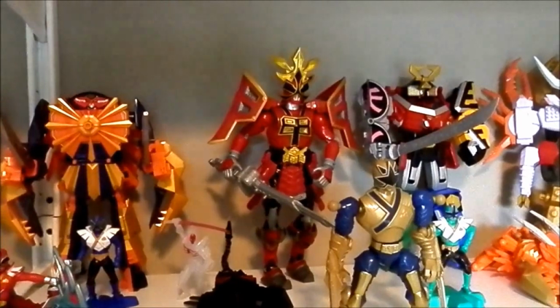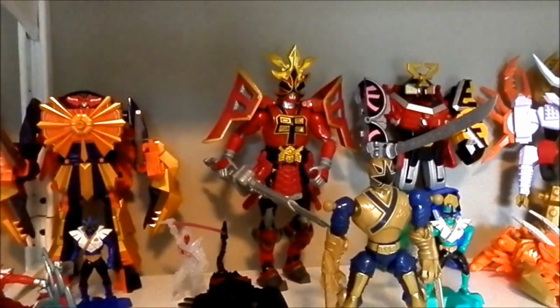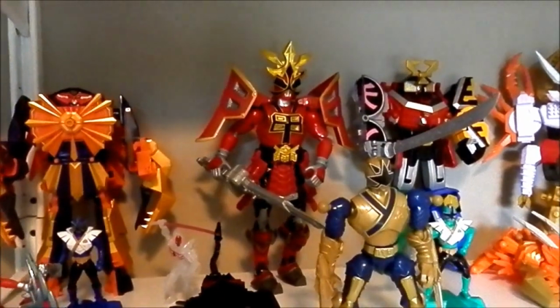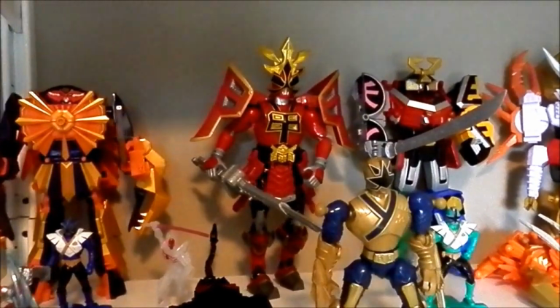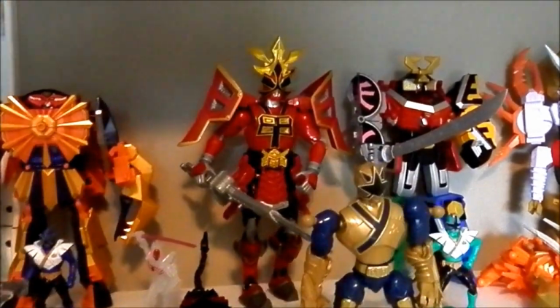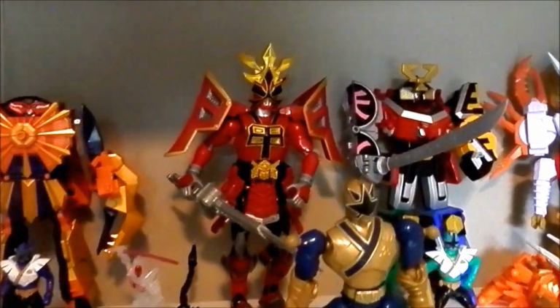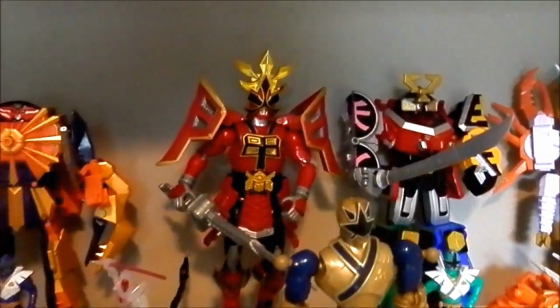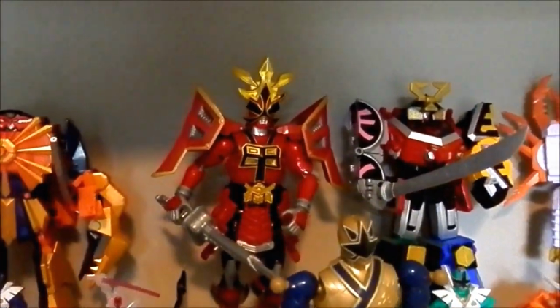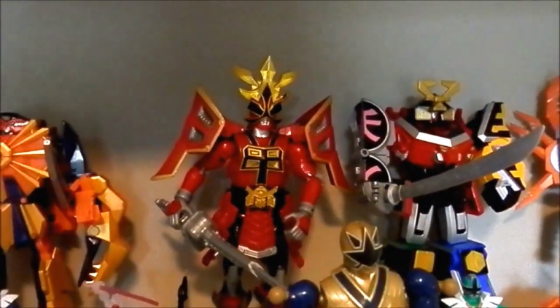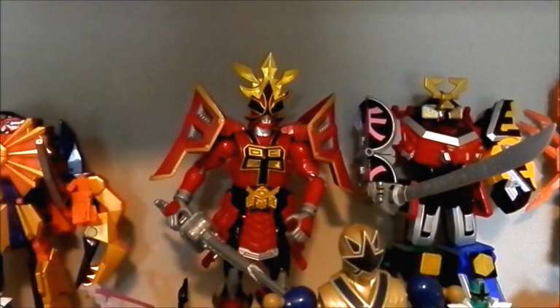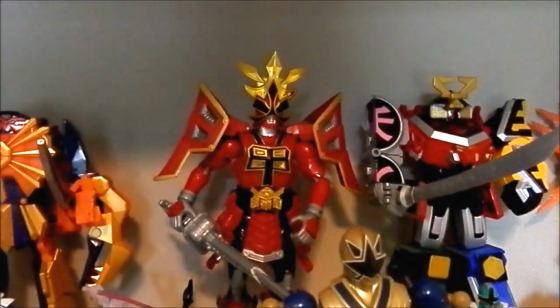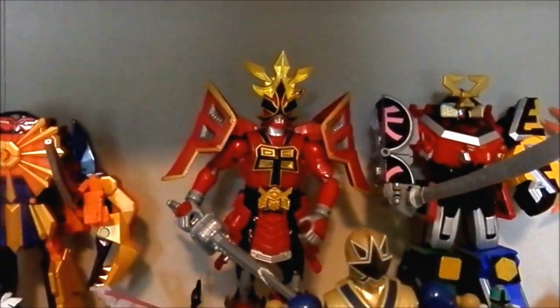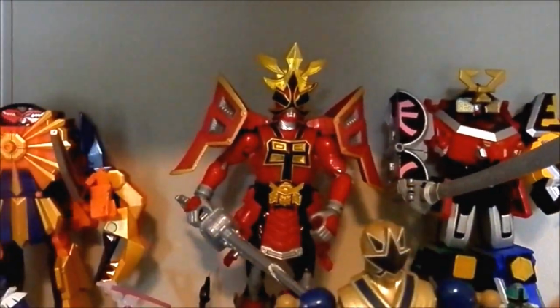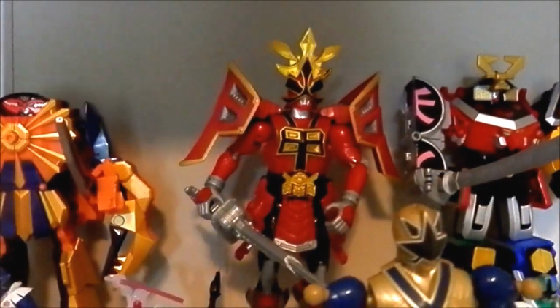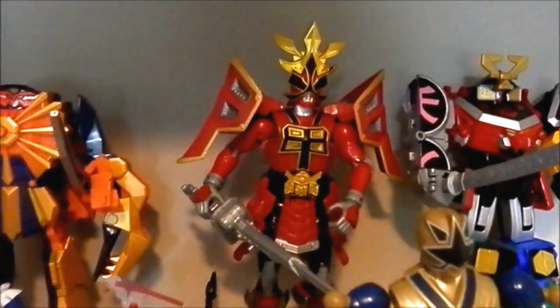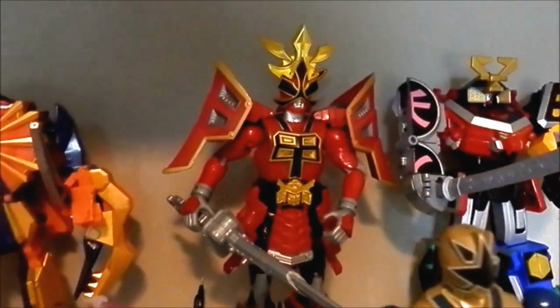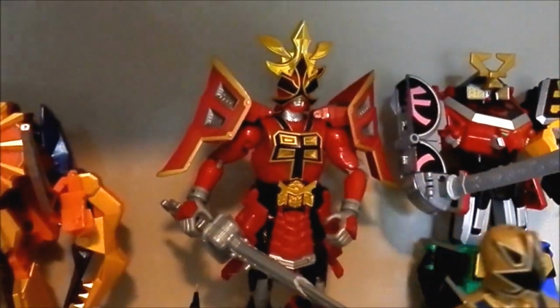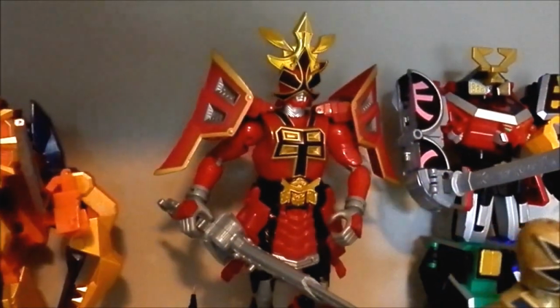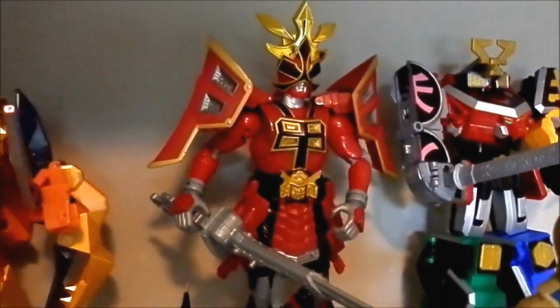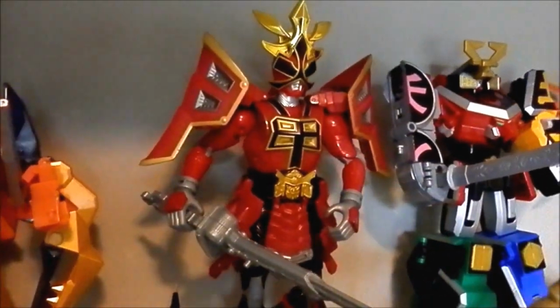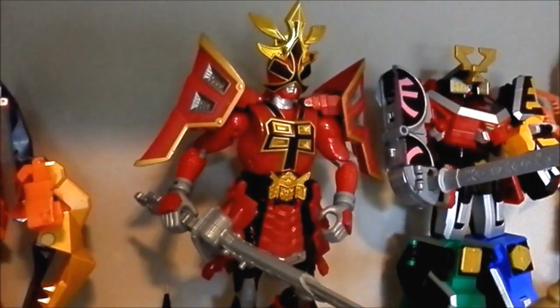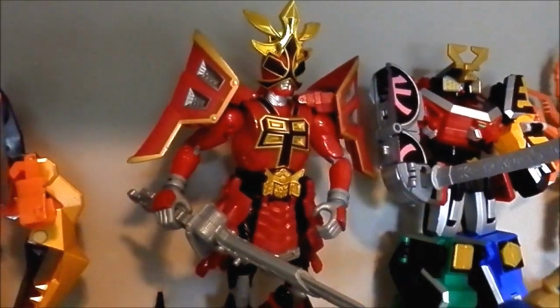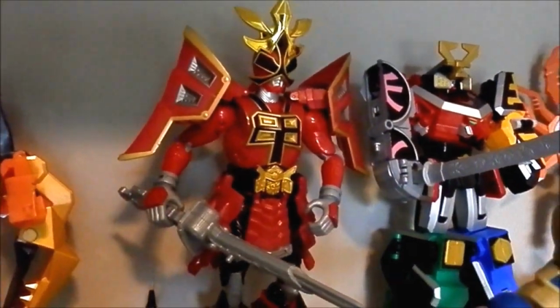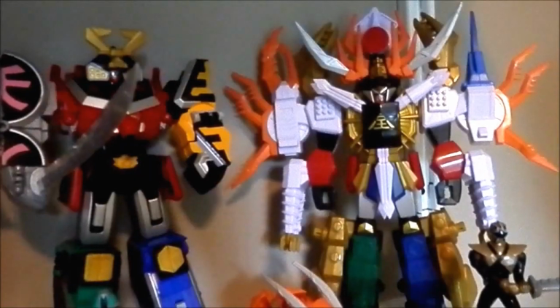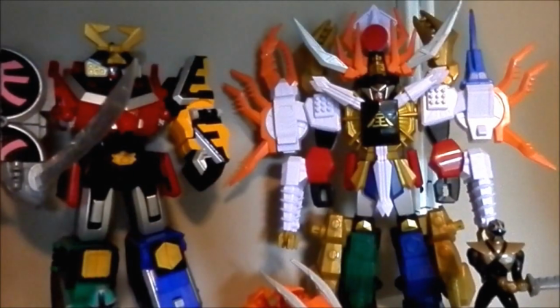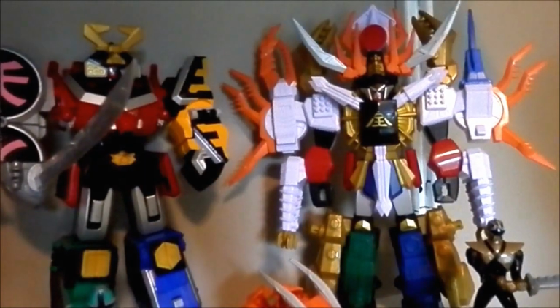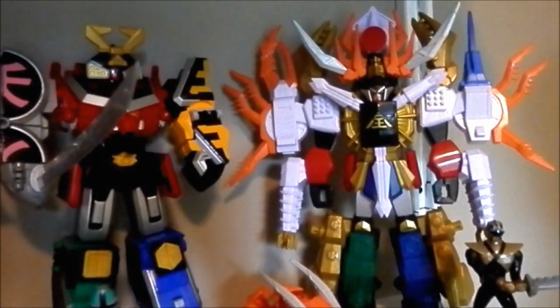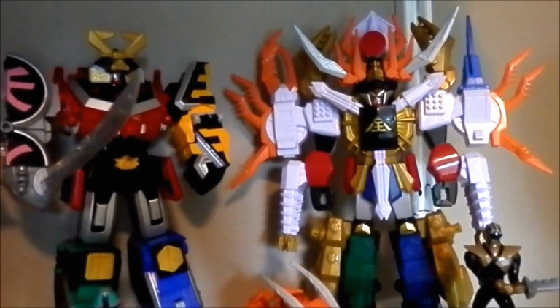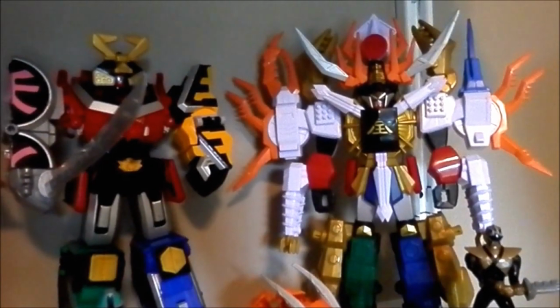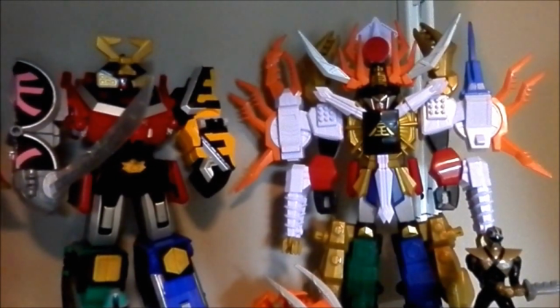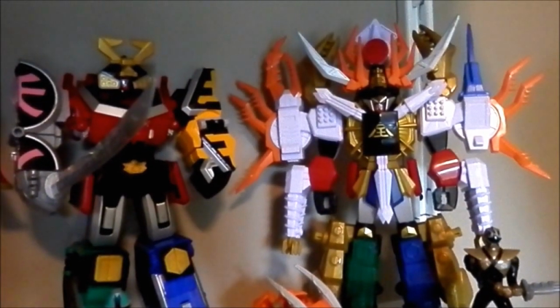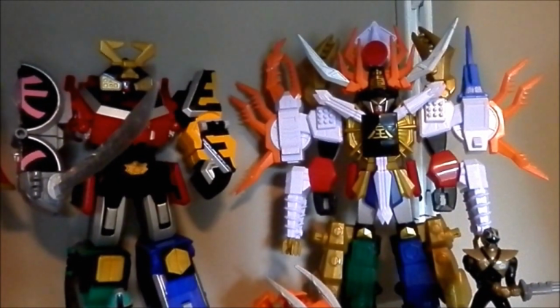Kevin with his Star Face Zord. The Blue Ranger with the Samurai. The Samurai Megazord. And the Gigazord Megazord.